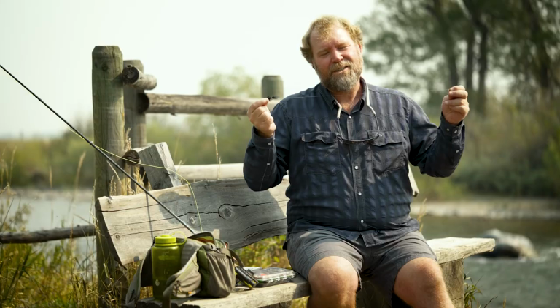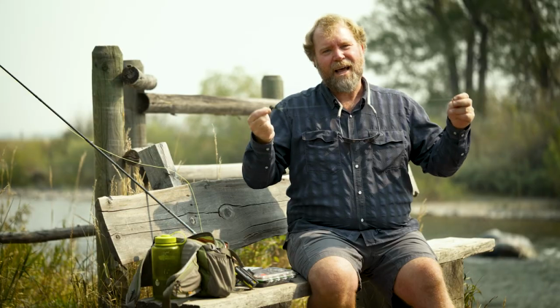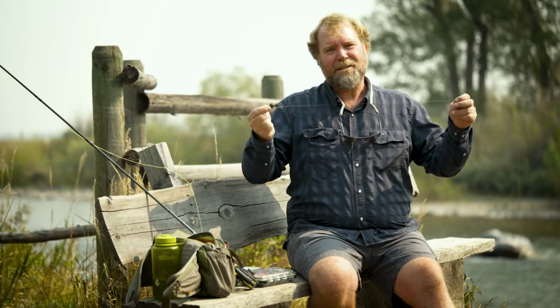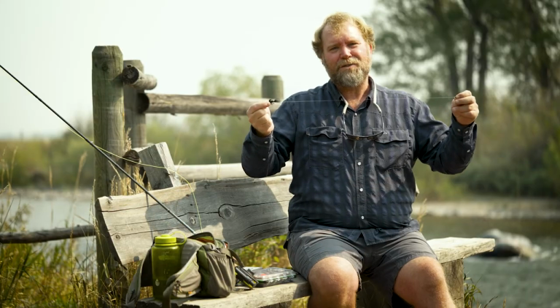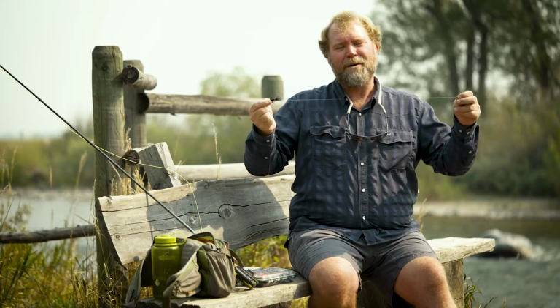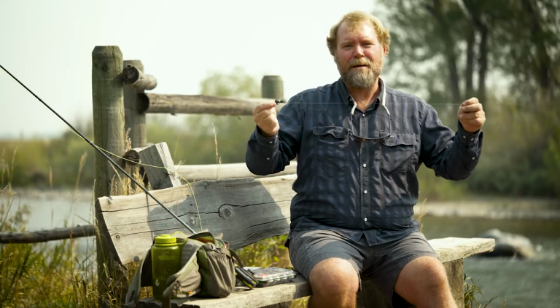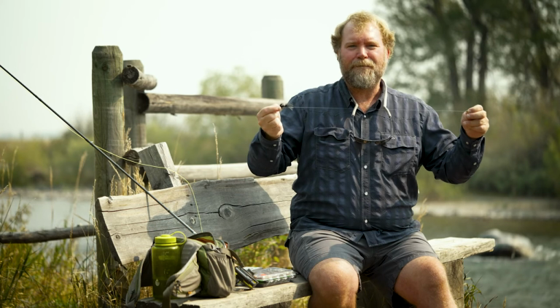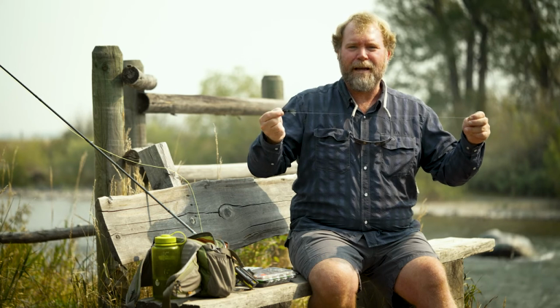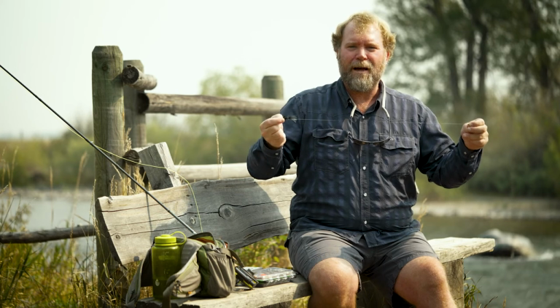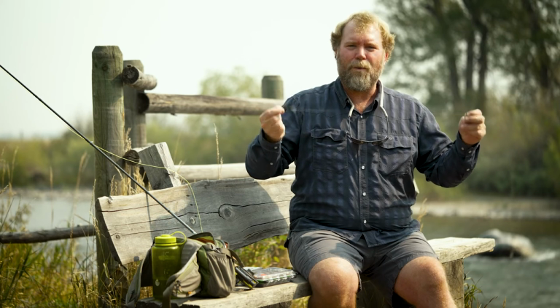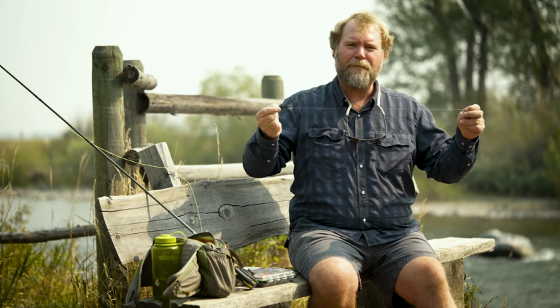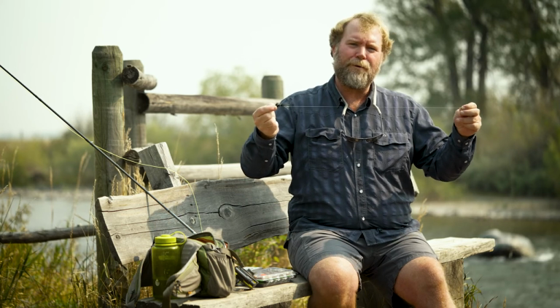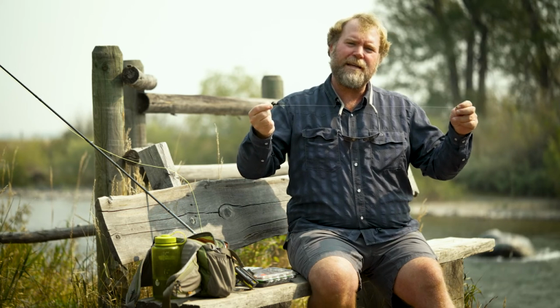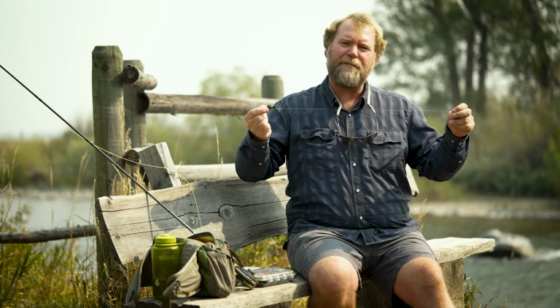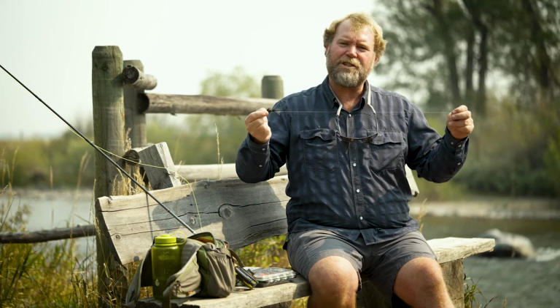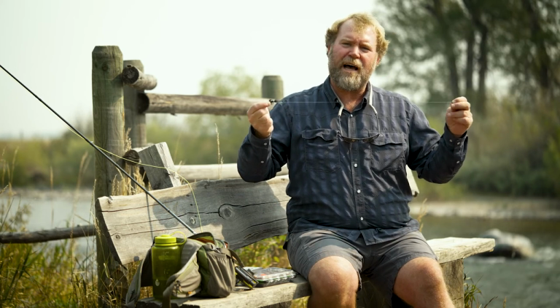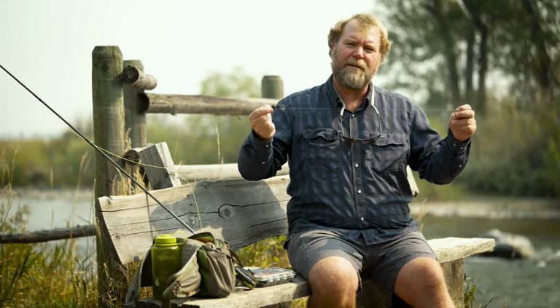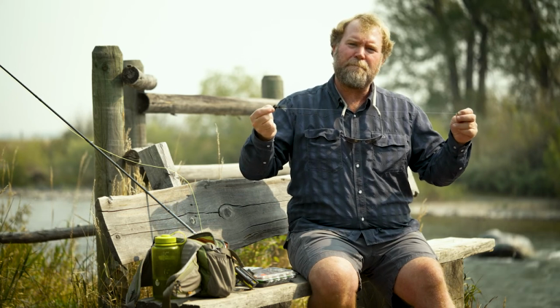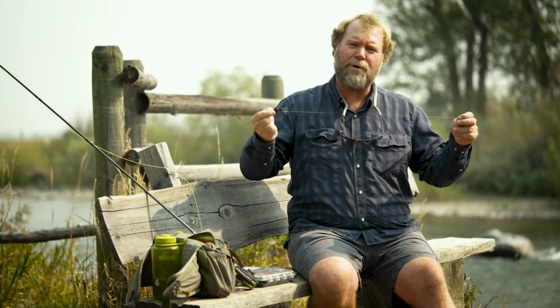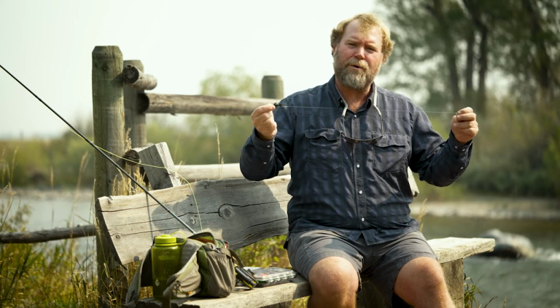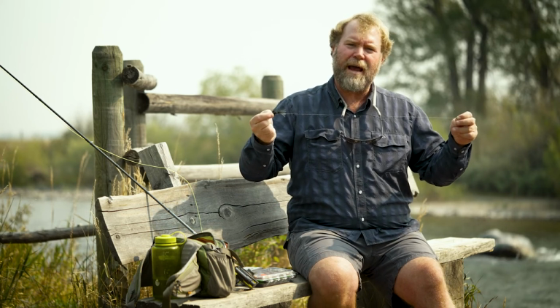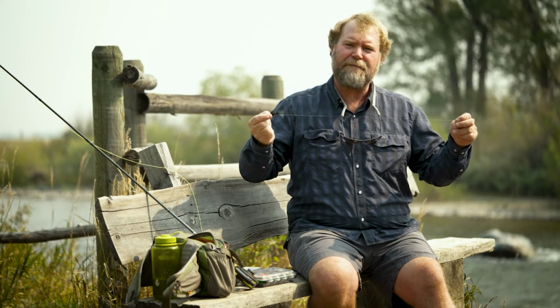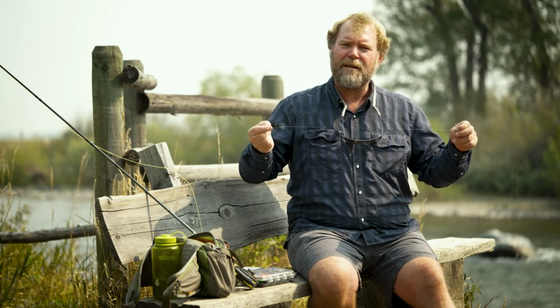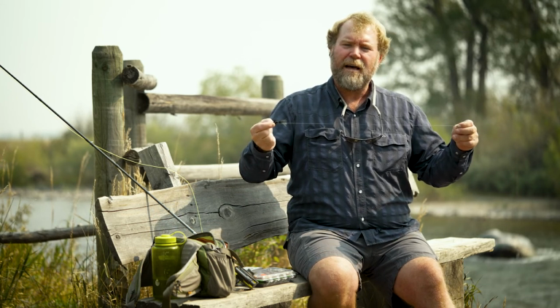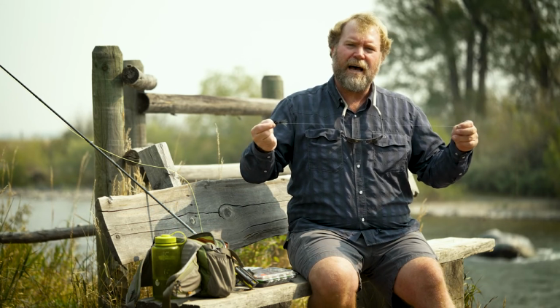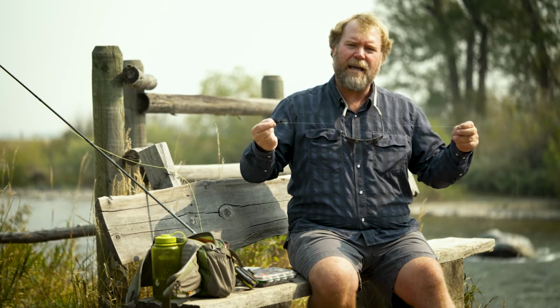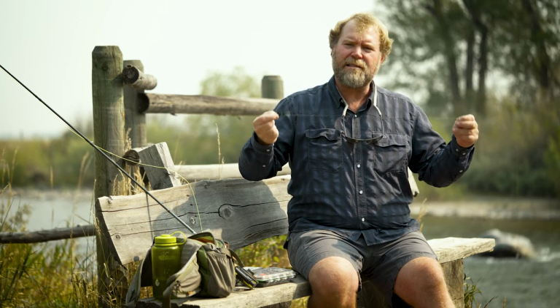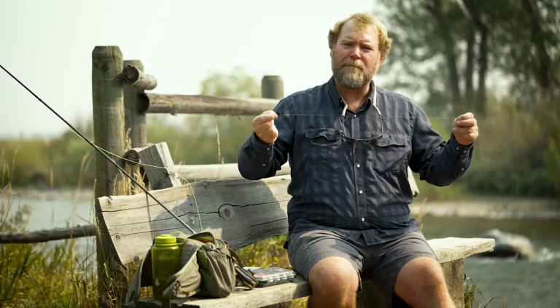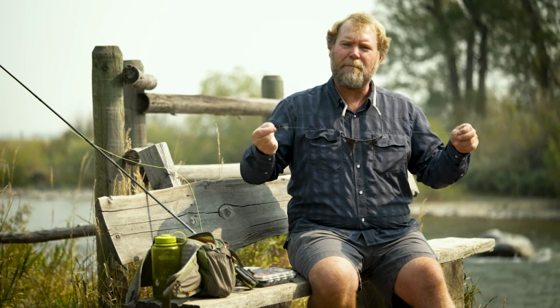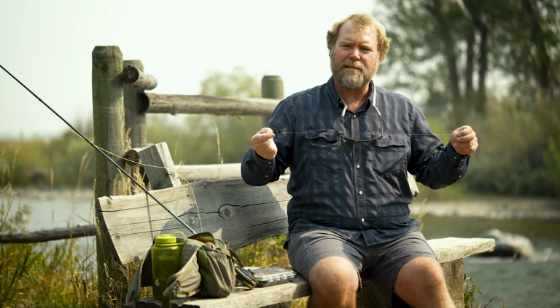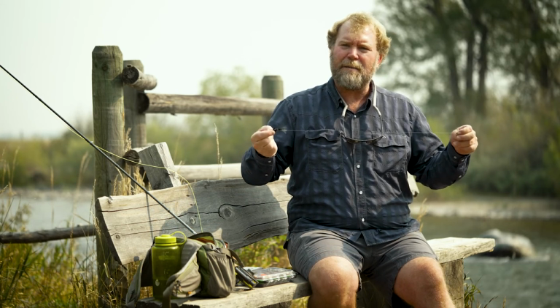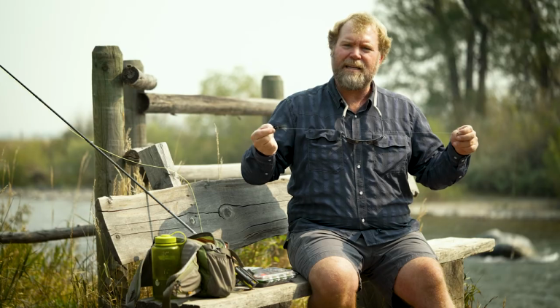So that's the streamer nymph rig — a wonderful rig to fish out of a boat or raft in the summer months in Montana.